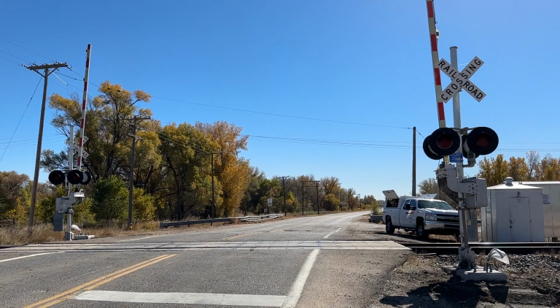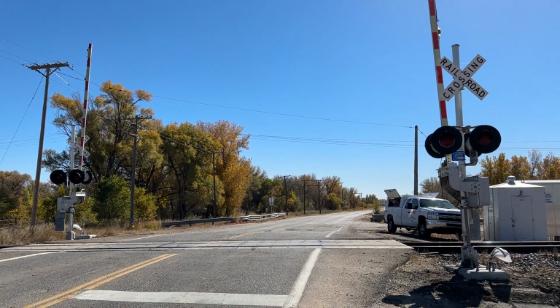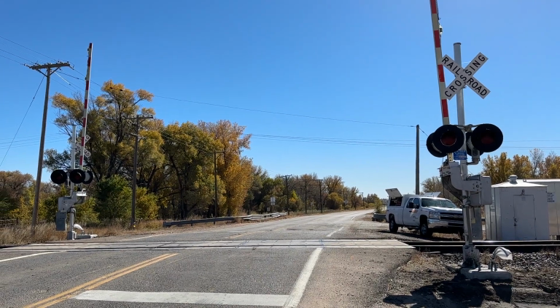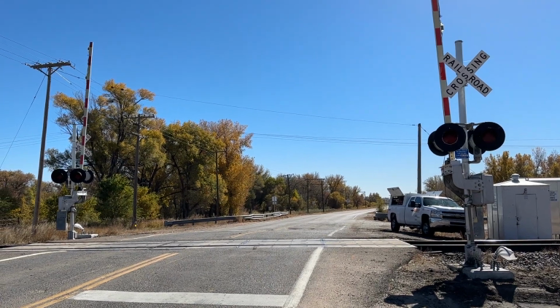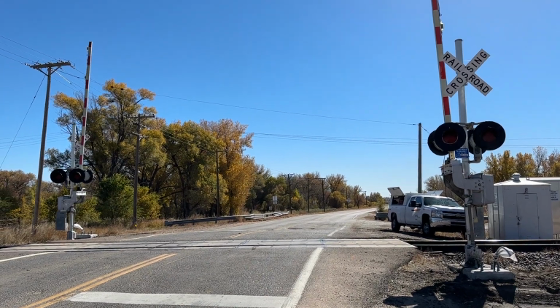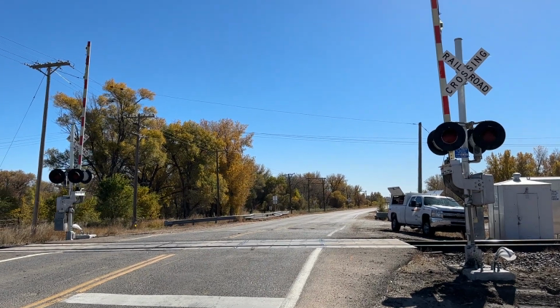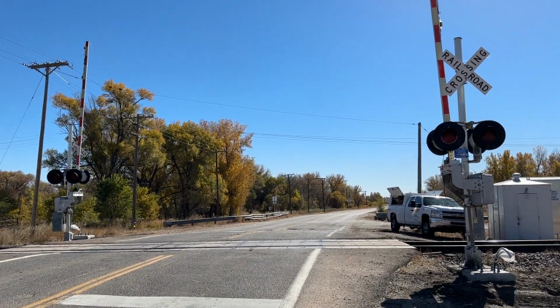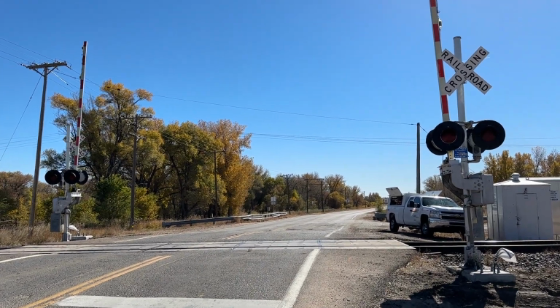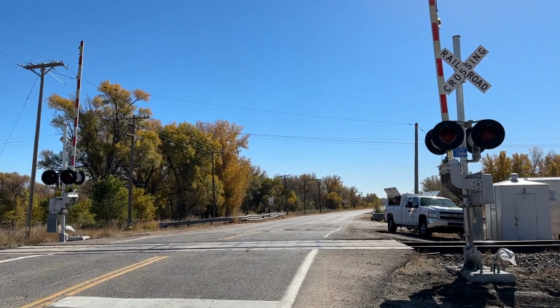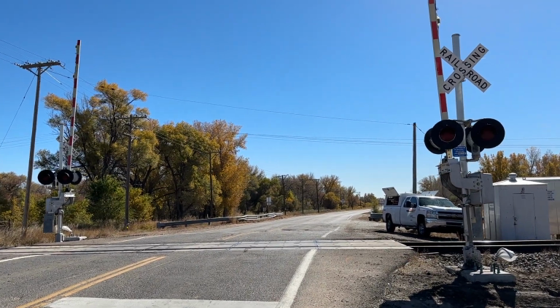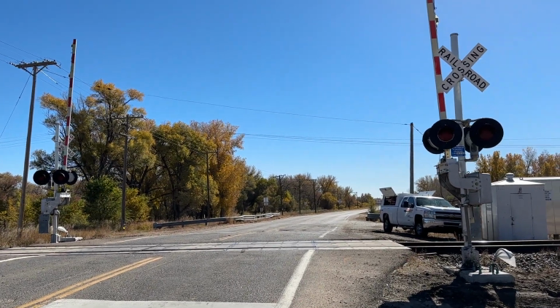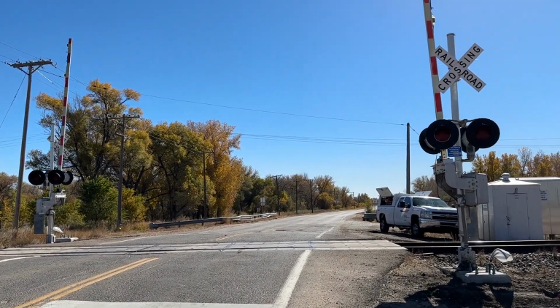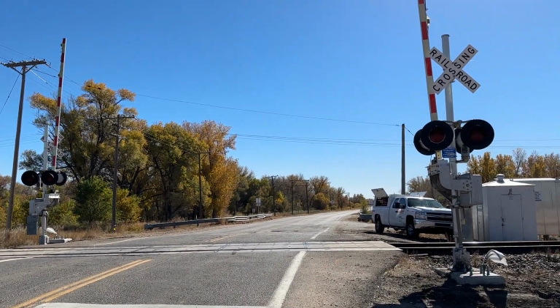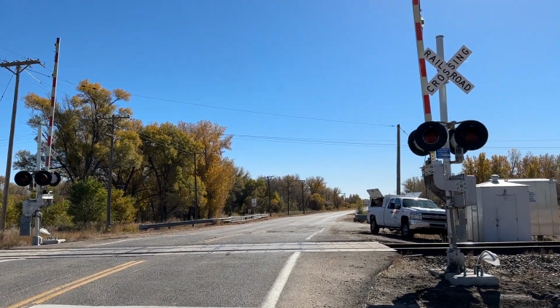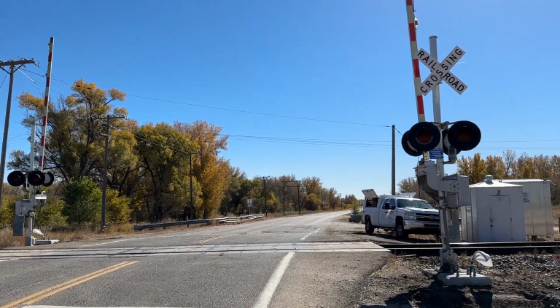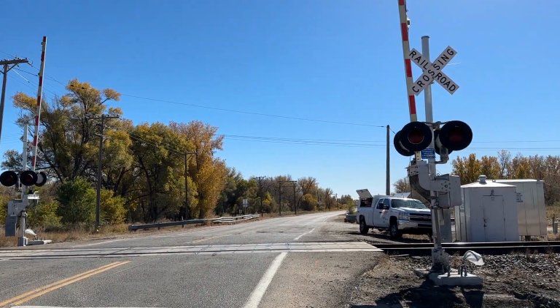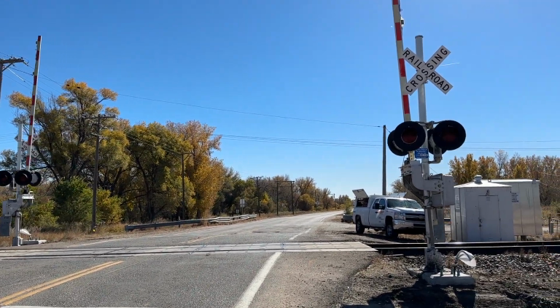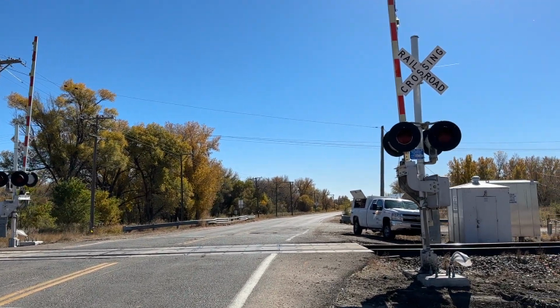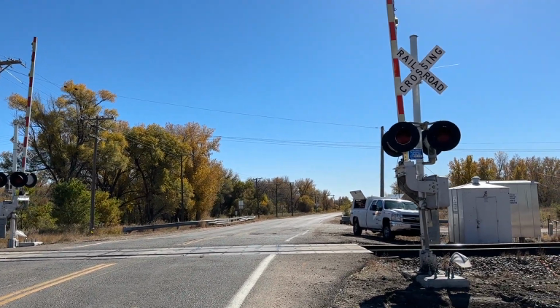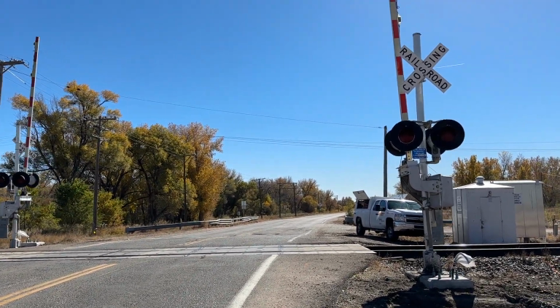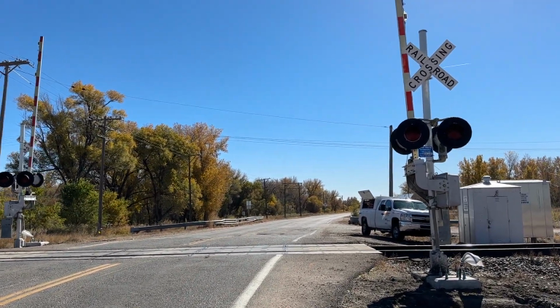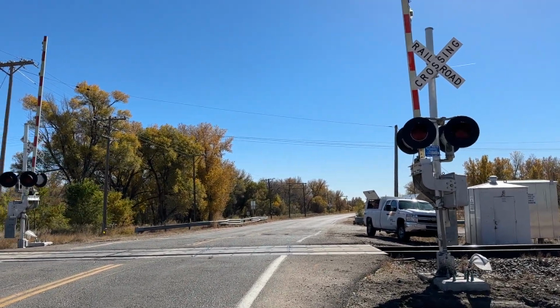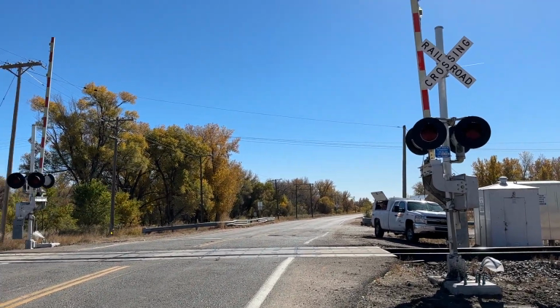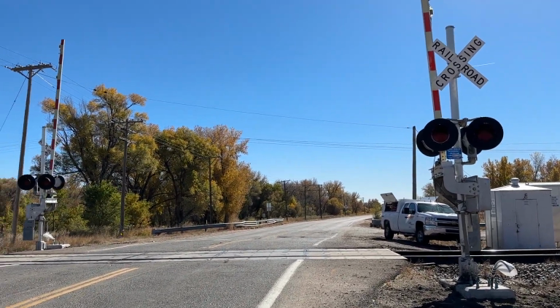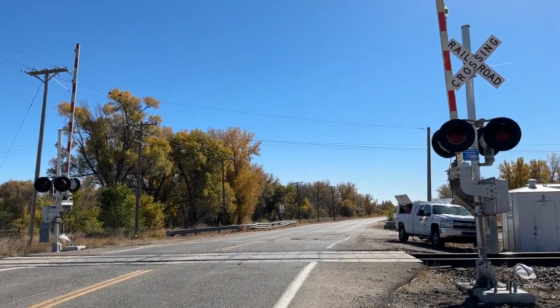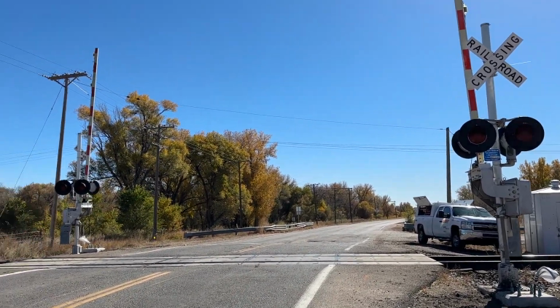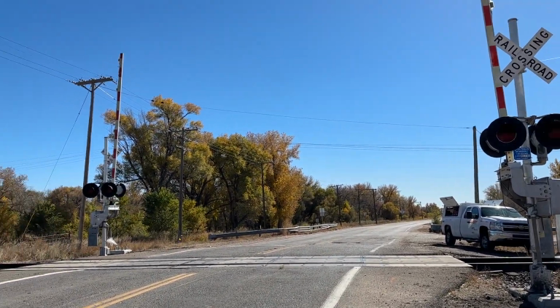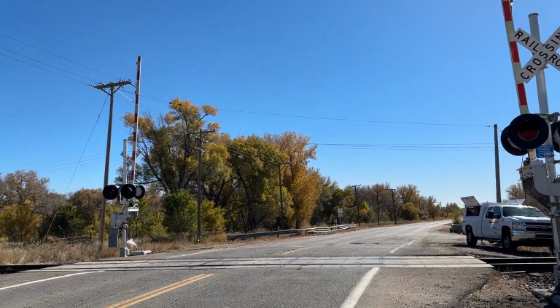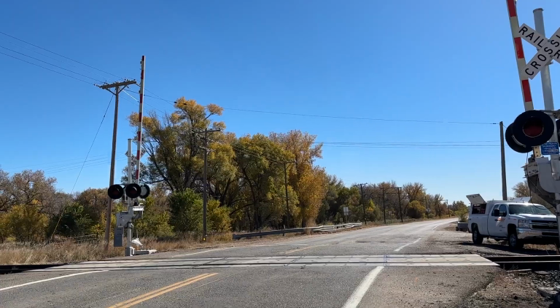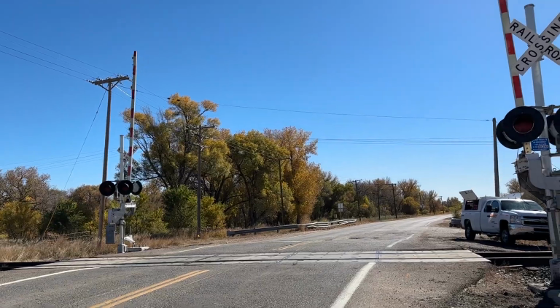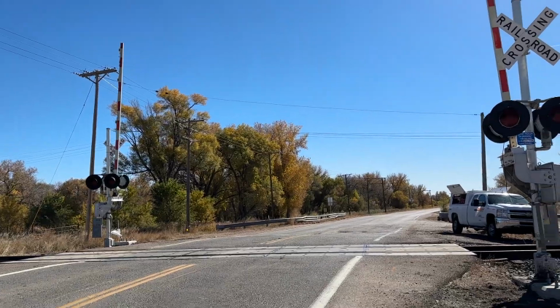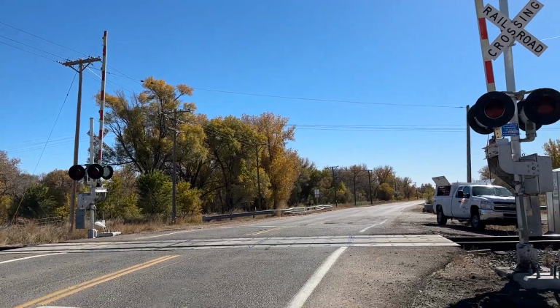Hey everyone, it's Plank equals A9 here. I'm back out here at the Colorado 63 railroad crossing in Atwood, Colorado.